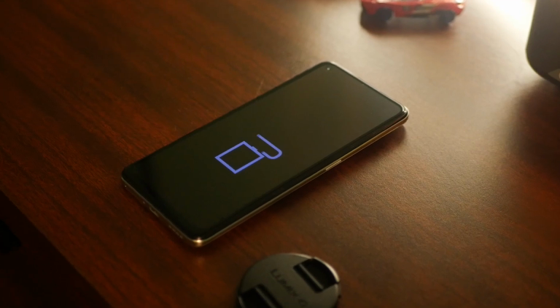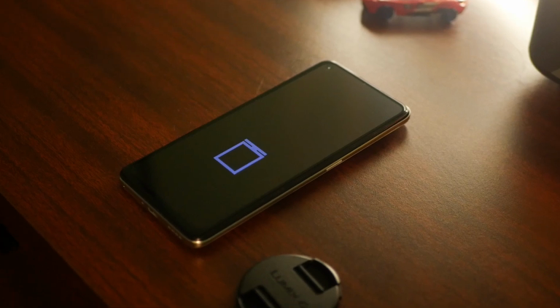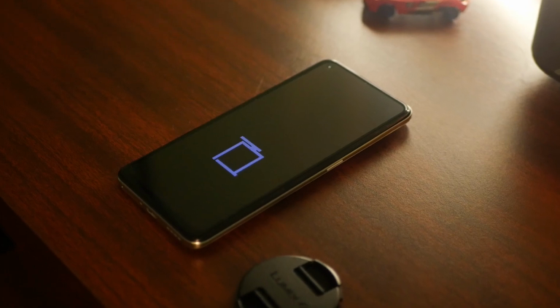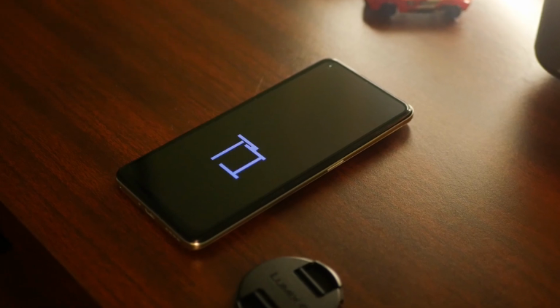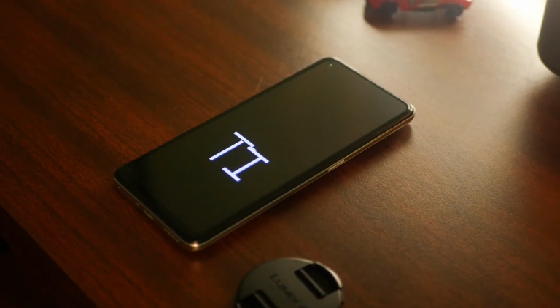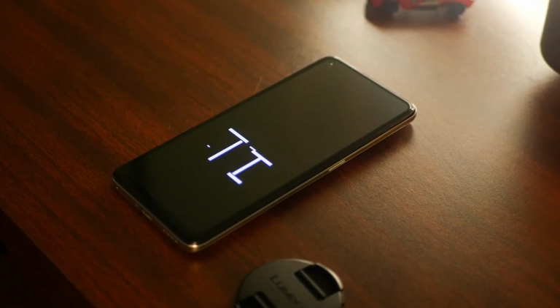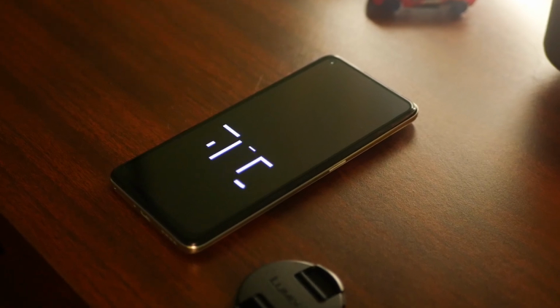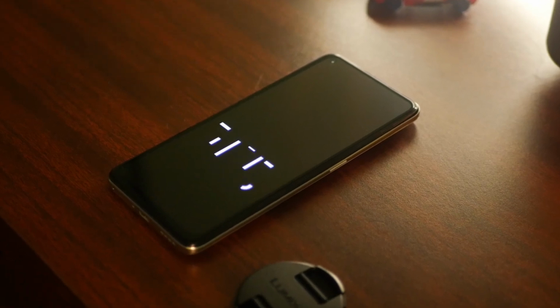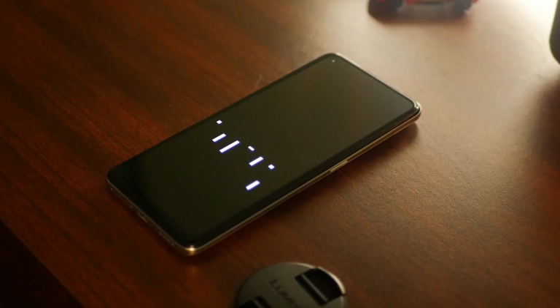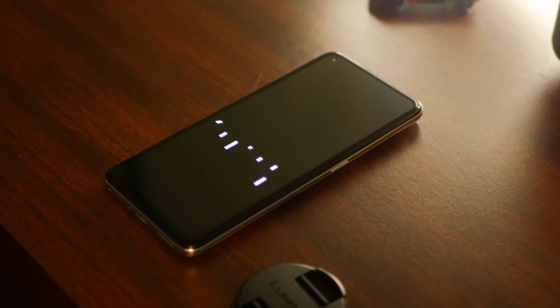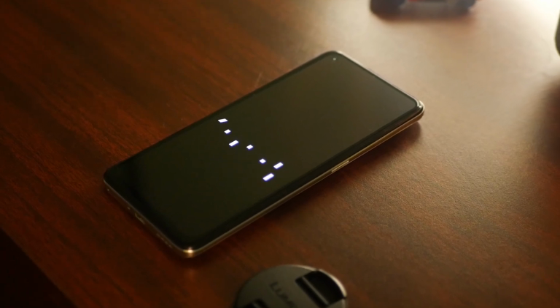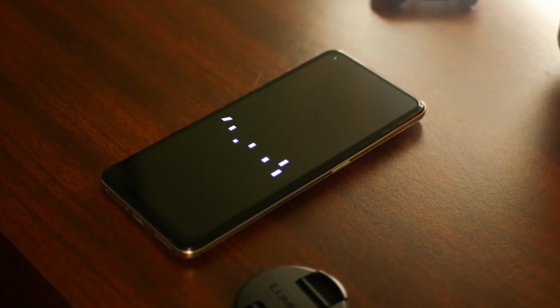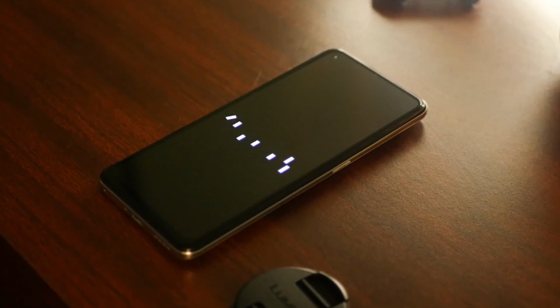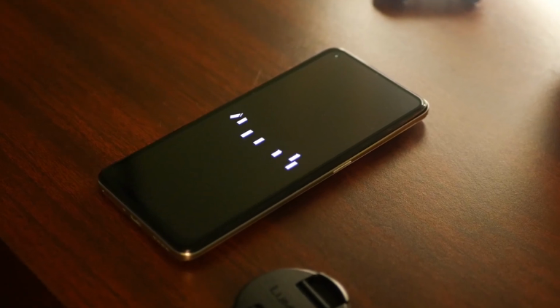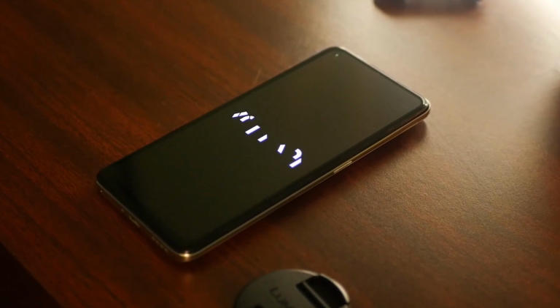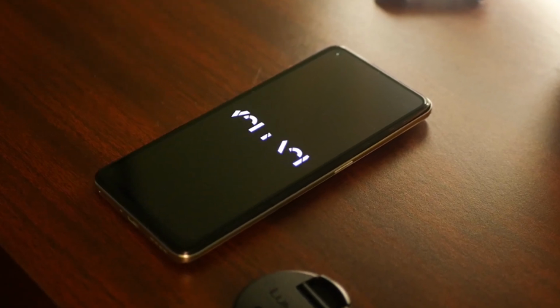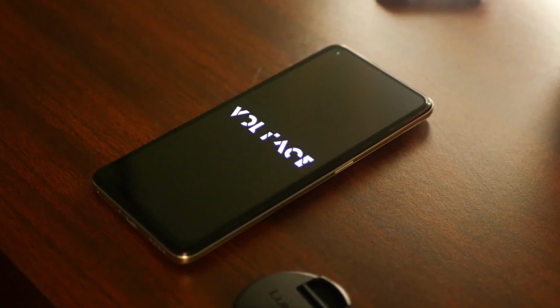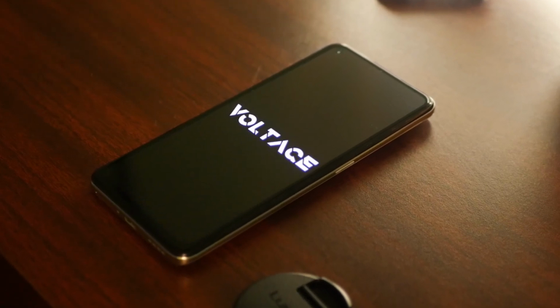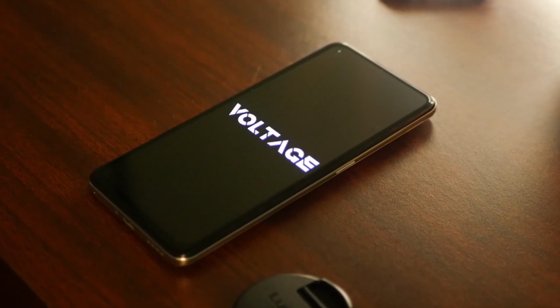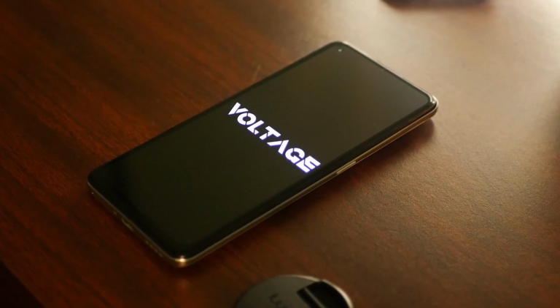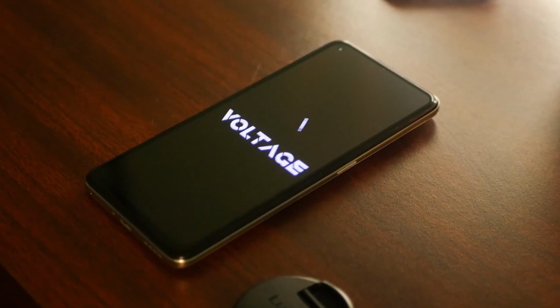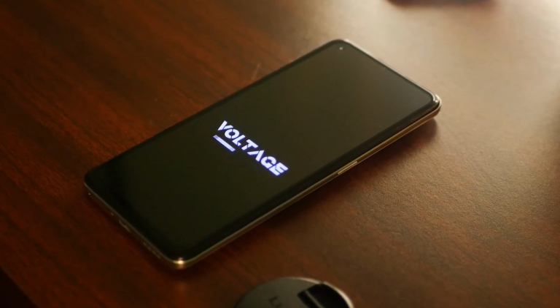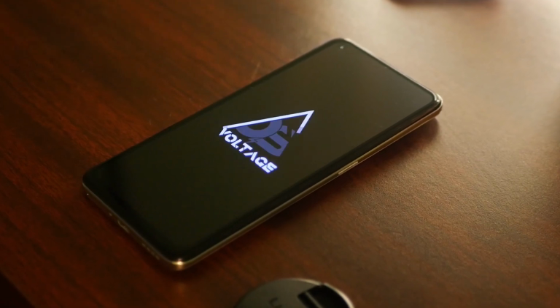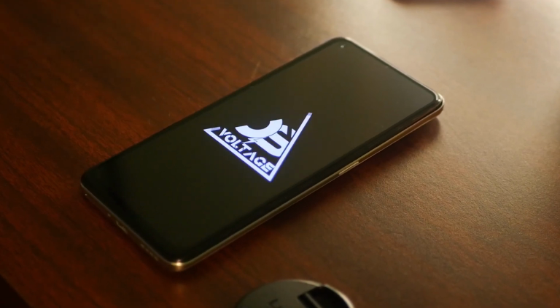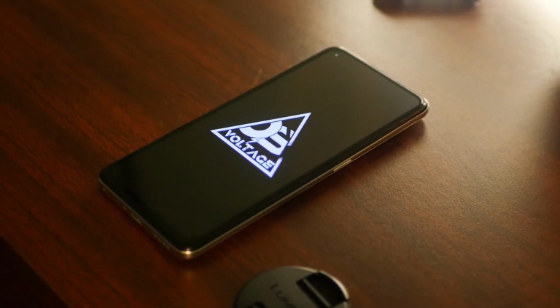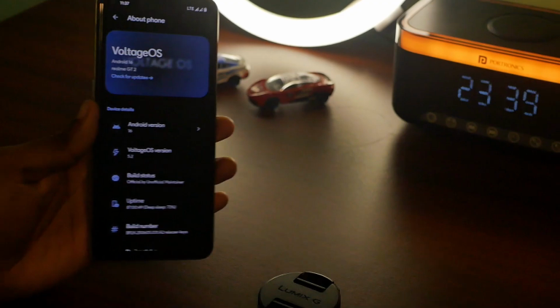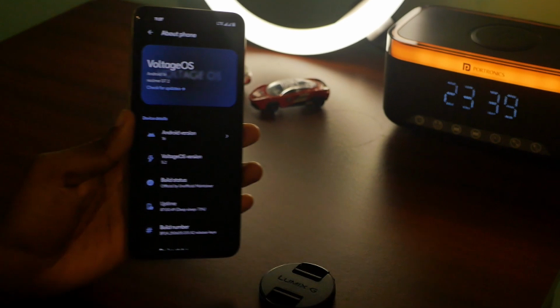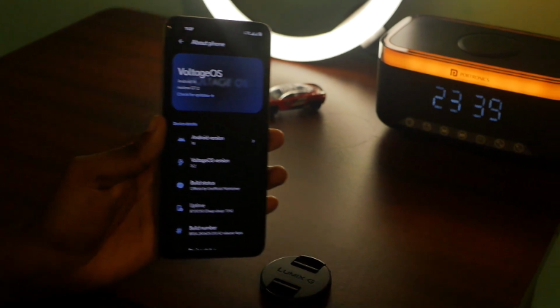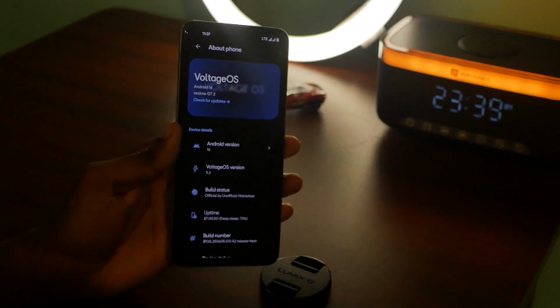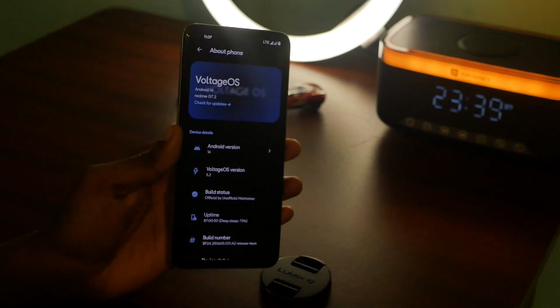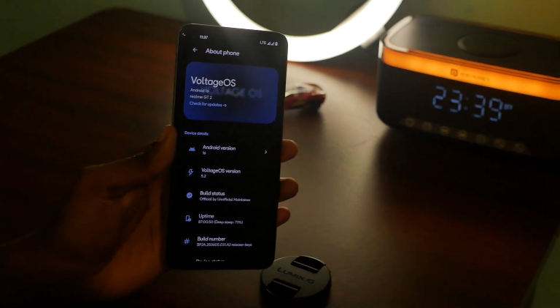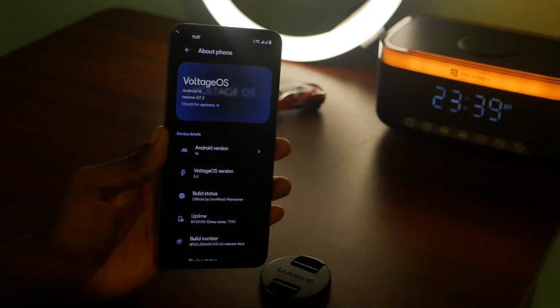This is VoltageOS 5.2 for the Realme GT2. It's built on Android 16 and I've been using this ROM for a couple of days.